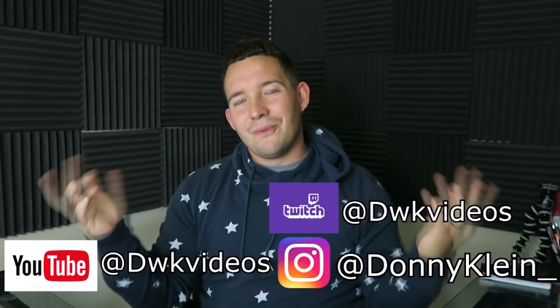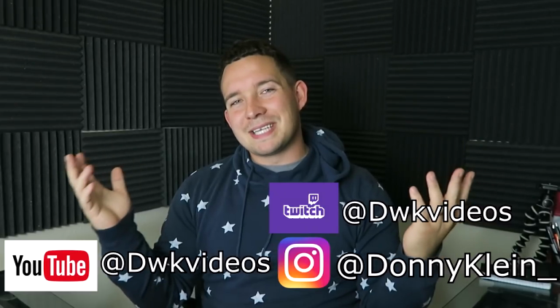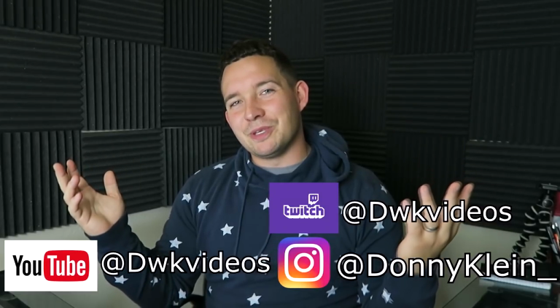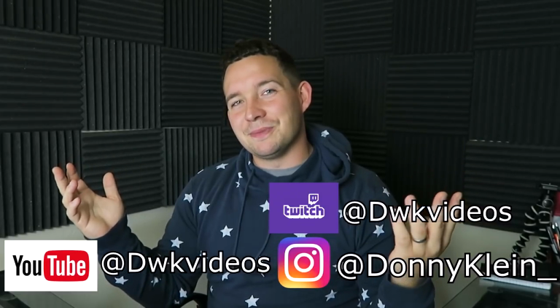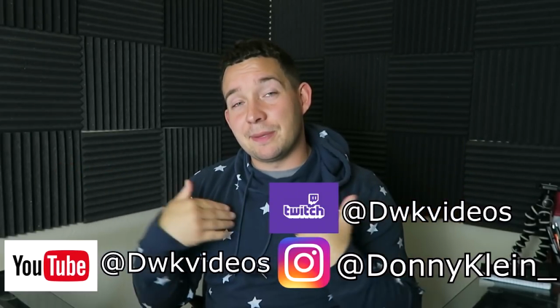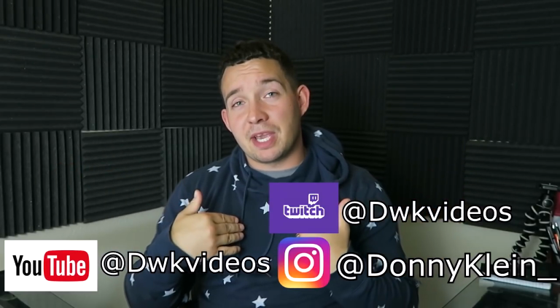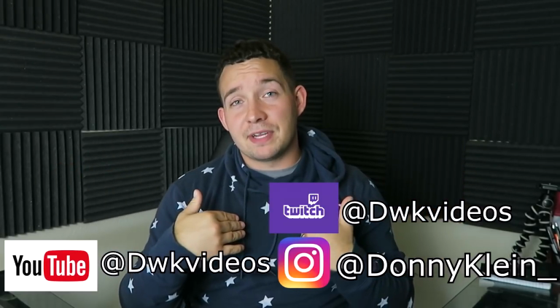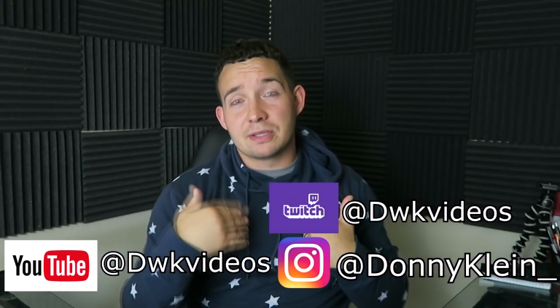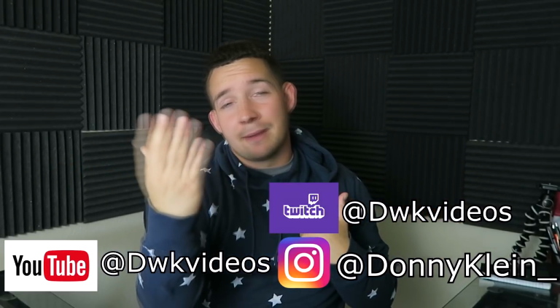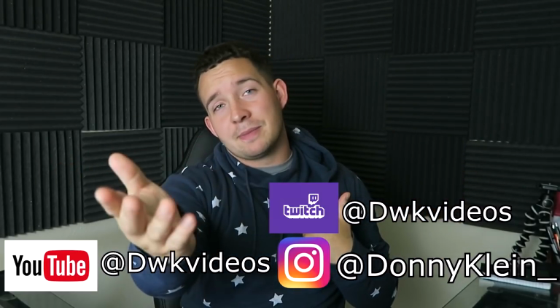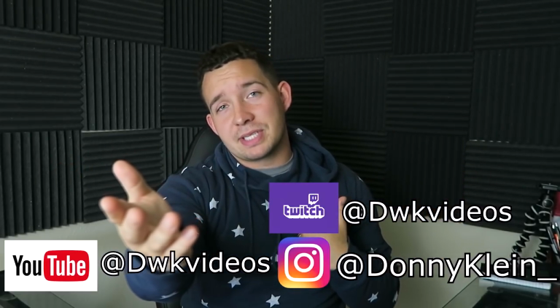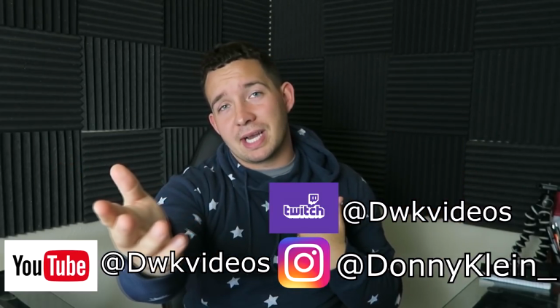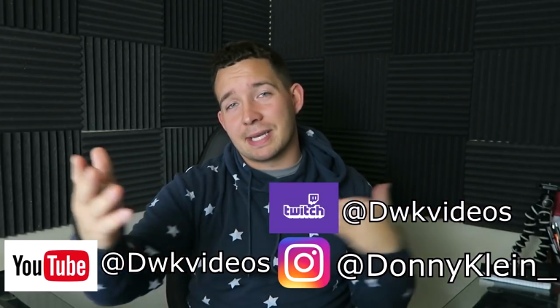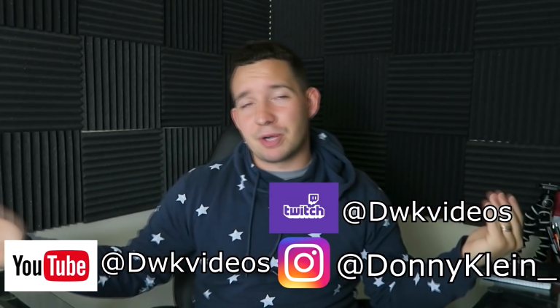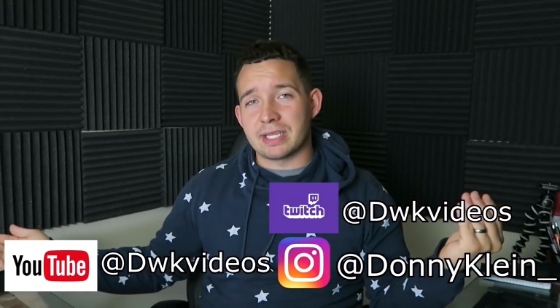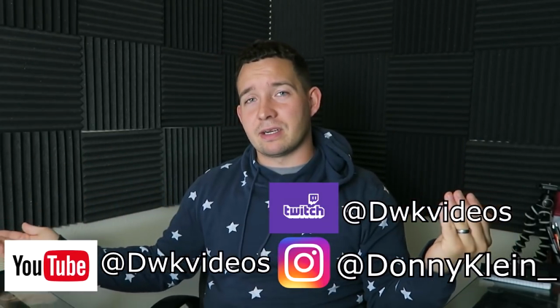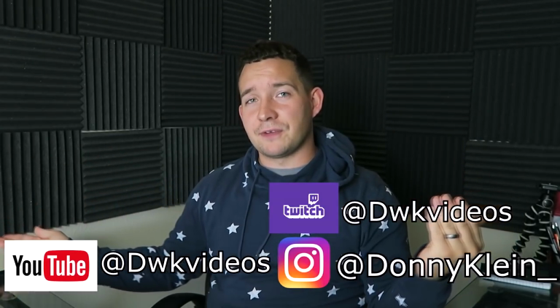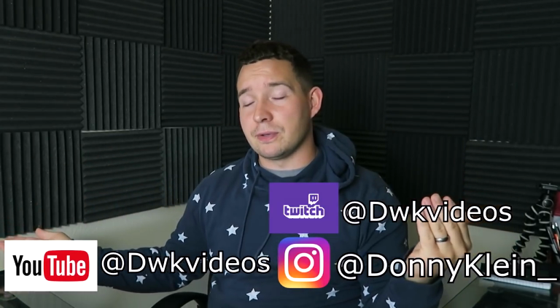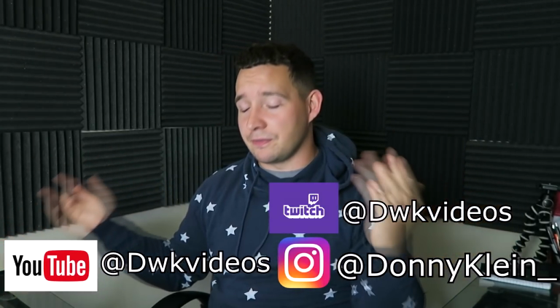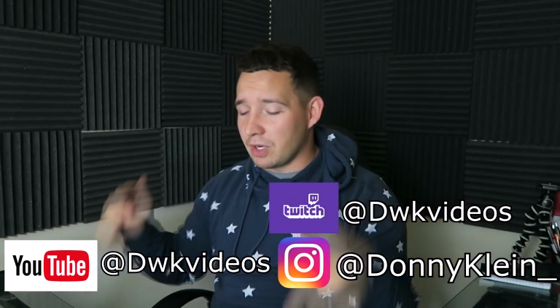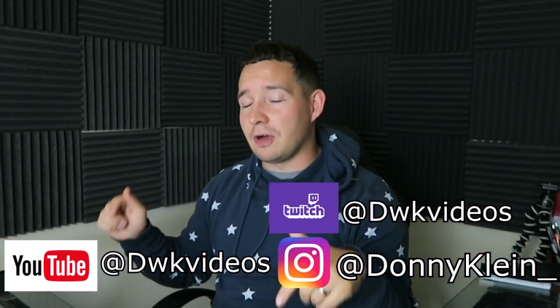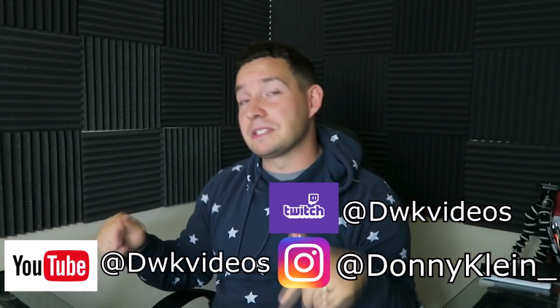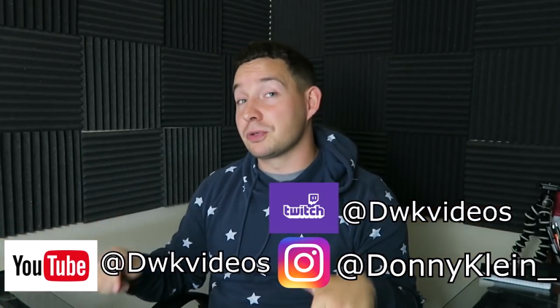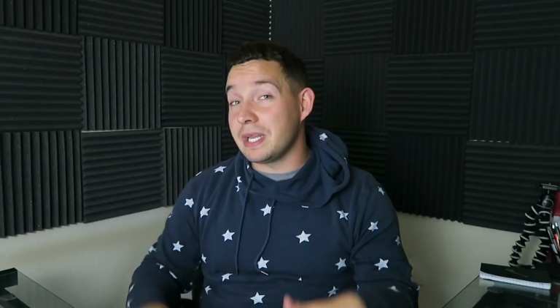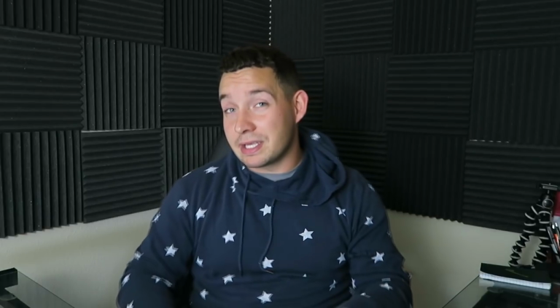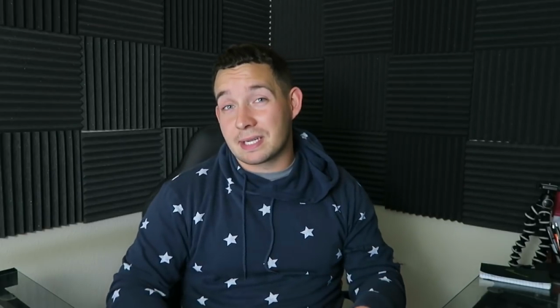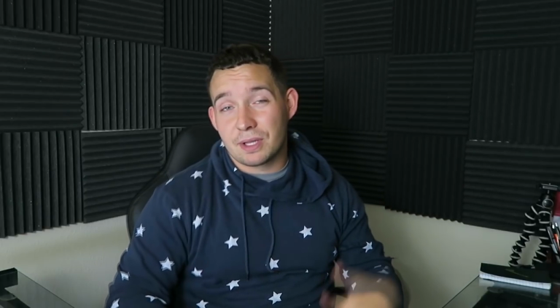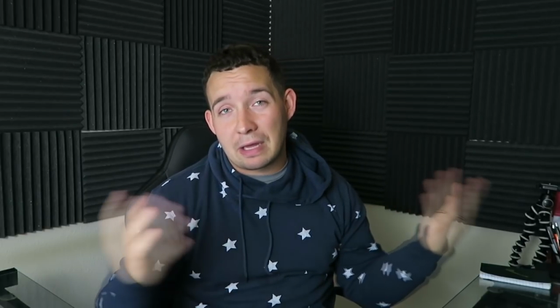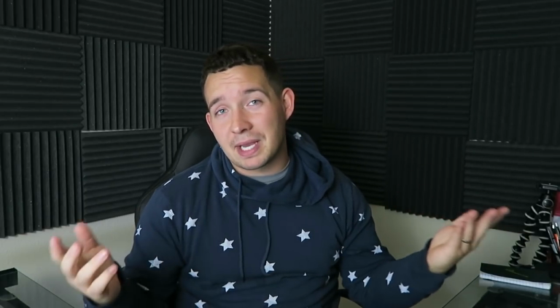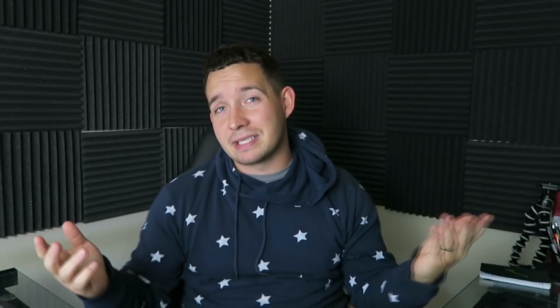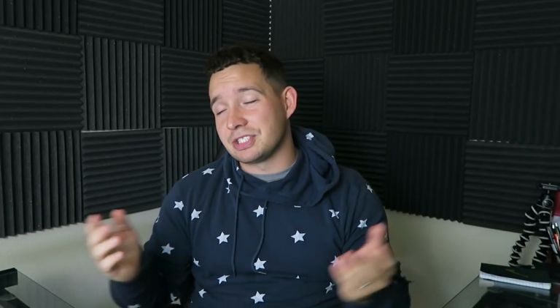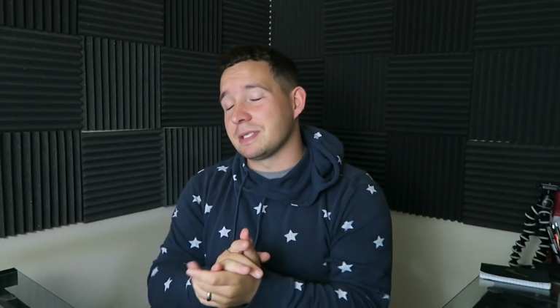What's up YouTube? DWK videos. I make military content put on the internet for you. So if you want to follow my social media, links are down below — that would be highly suggested.